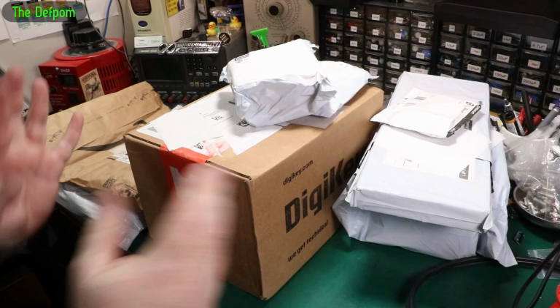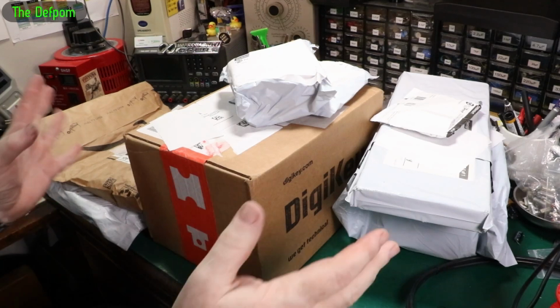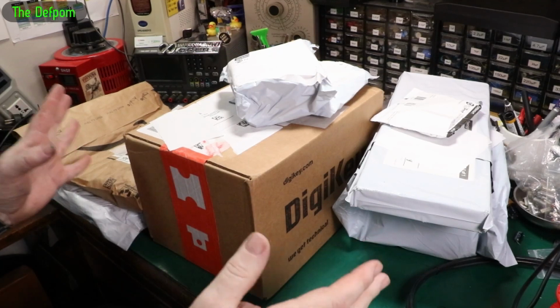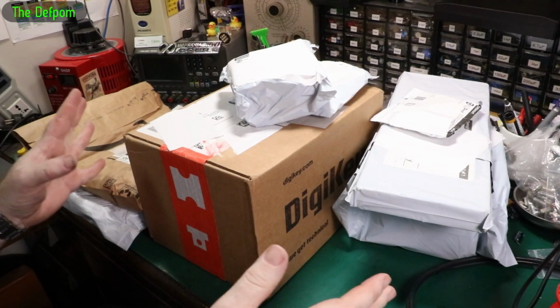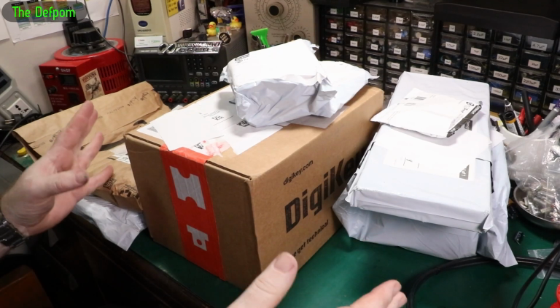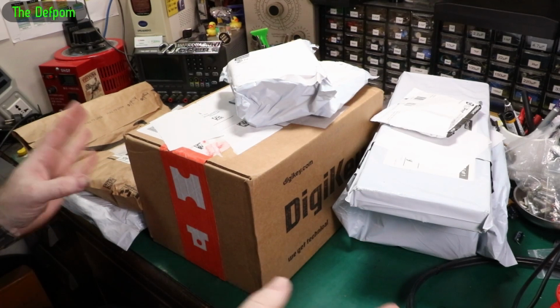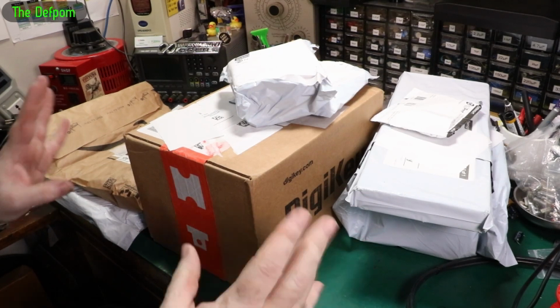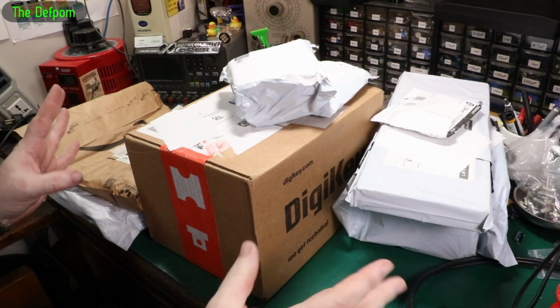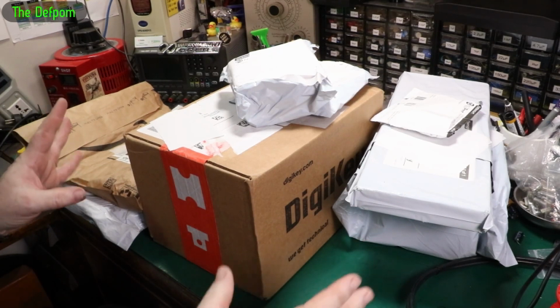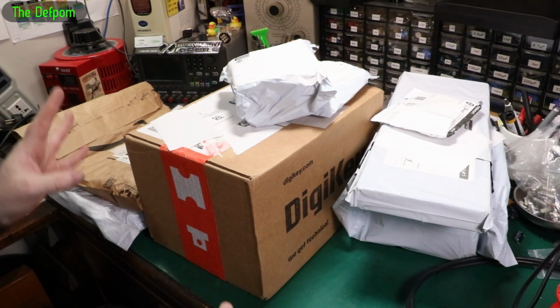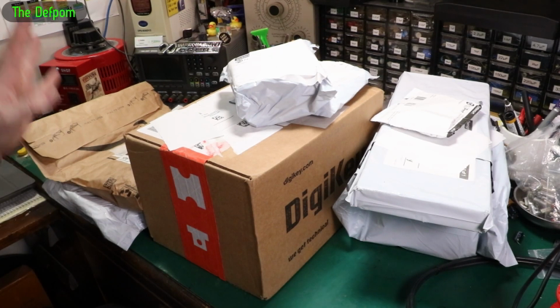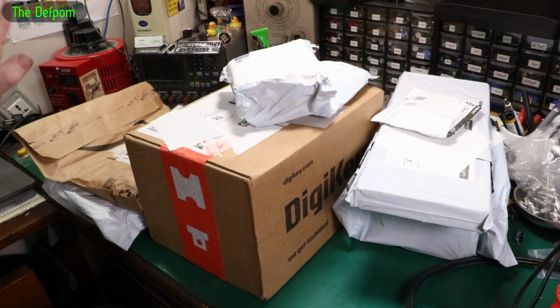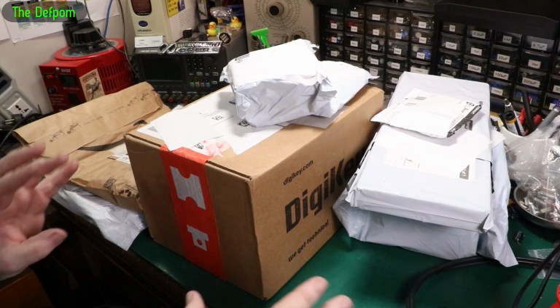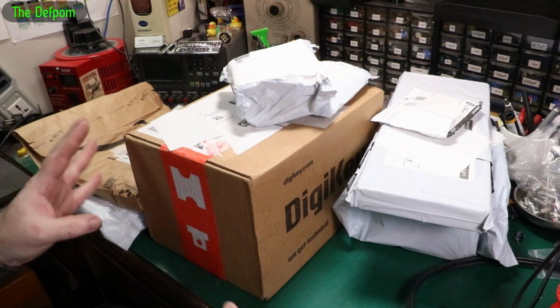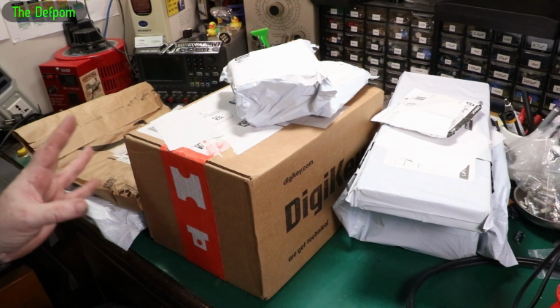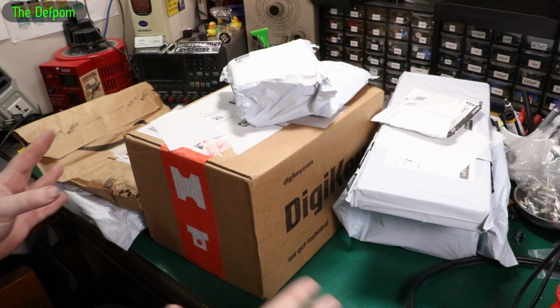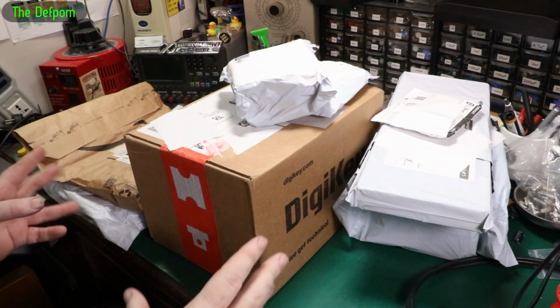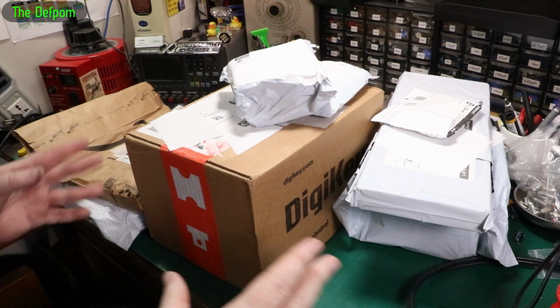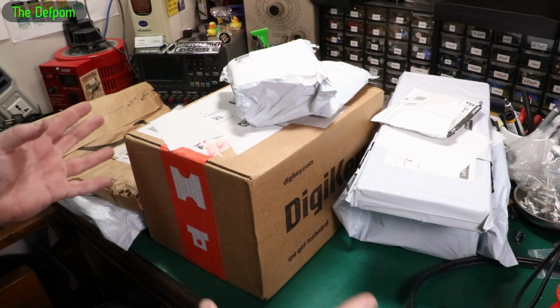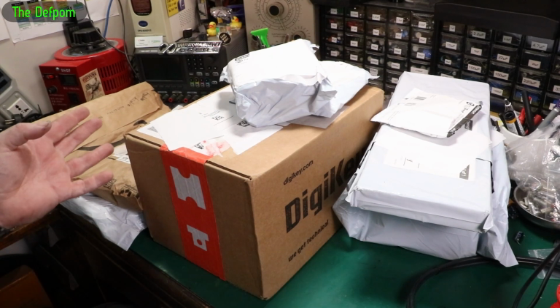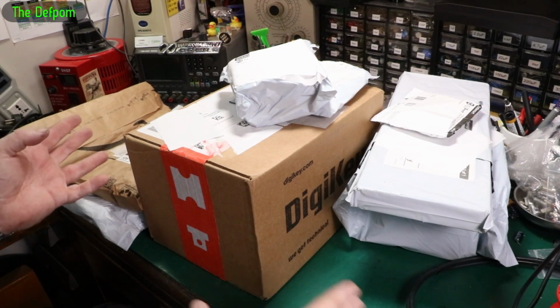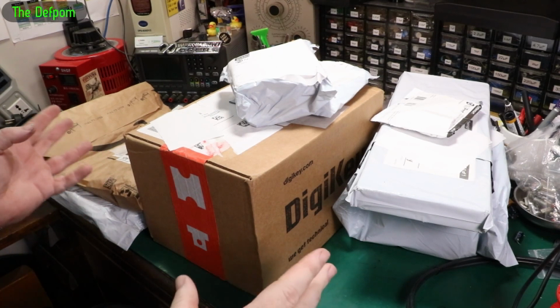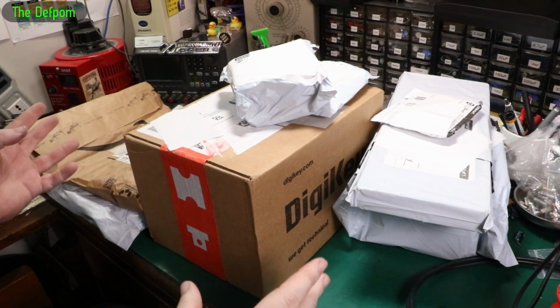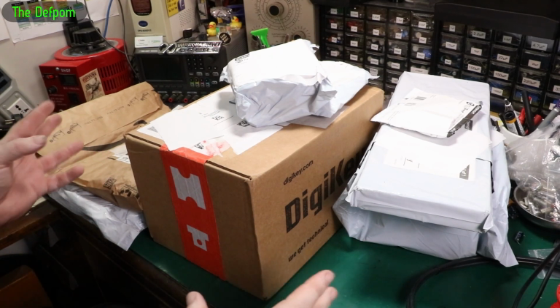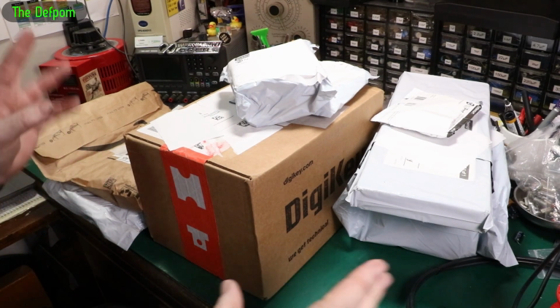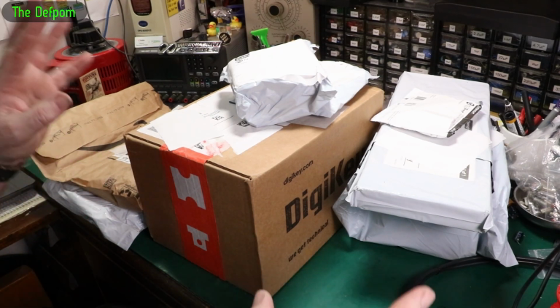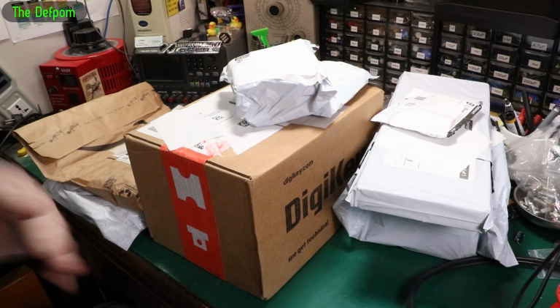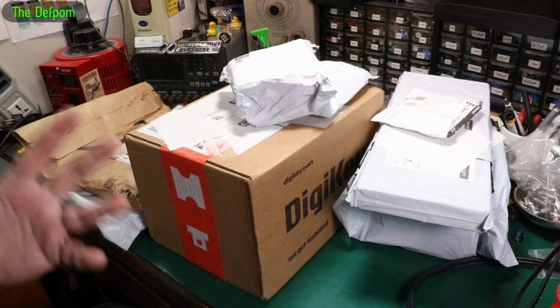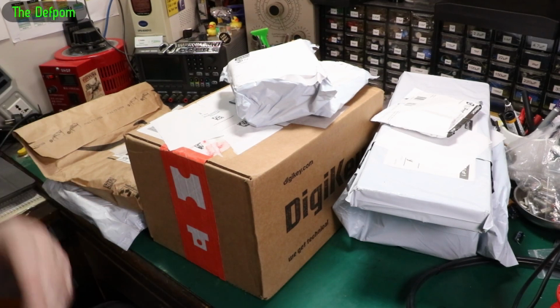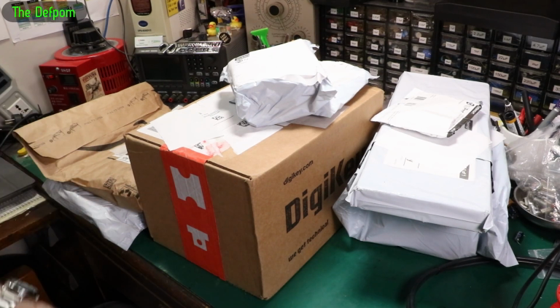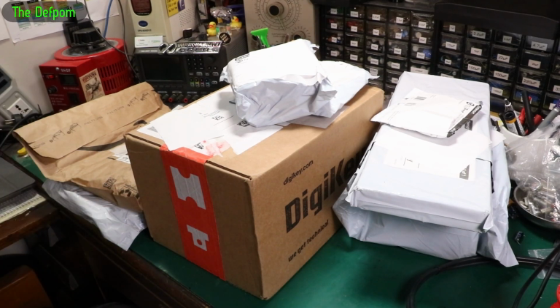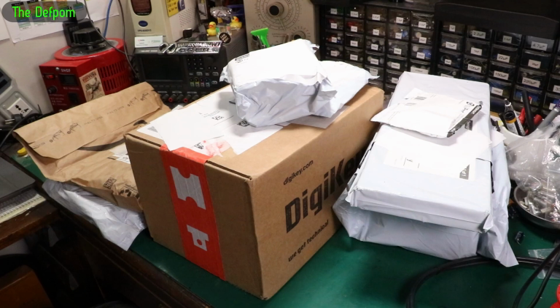Mailbag time — we've got a lot of stuff here. I've got about nine things, so let's get stuck into it.